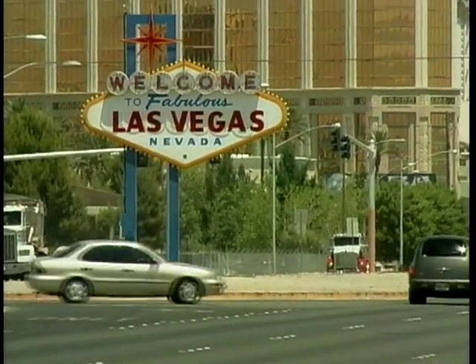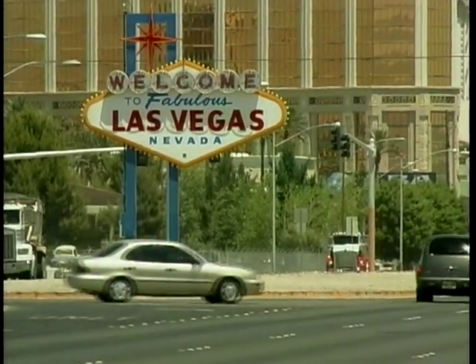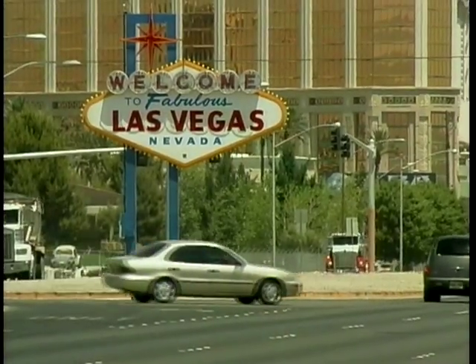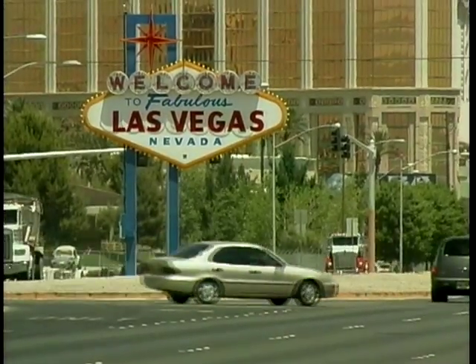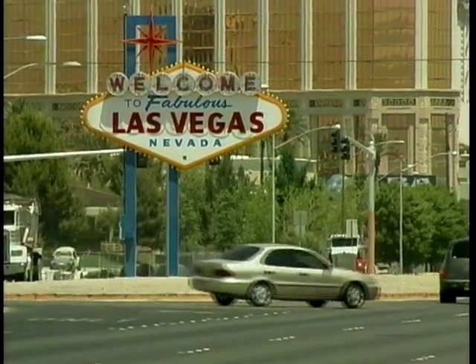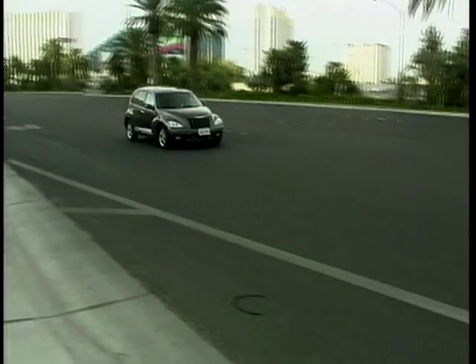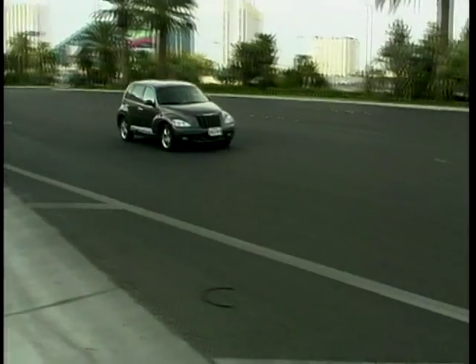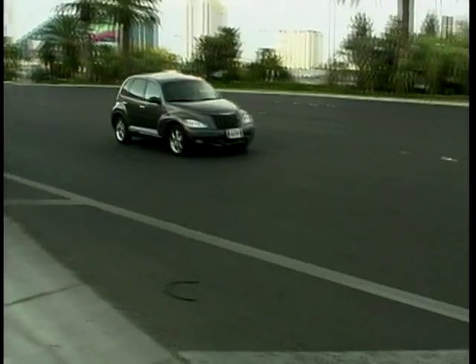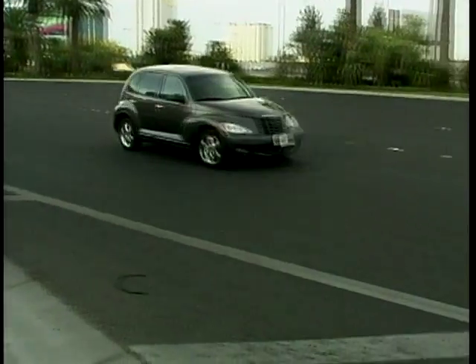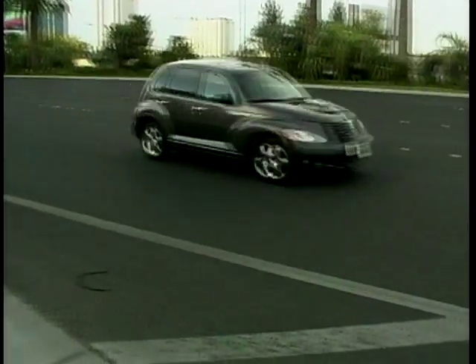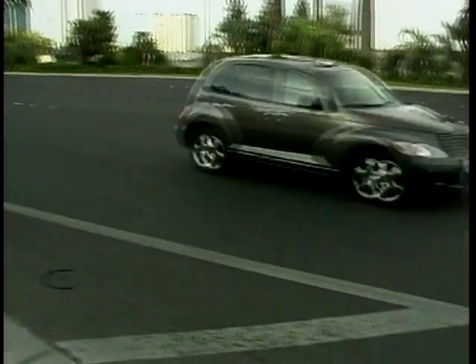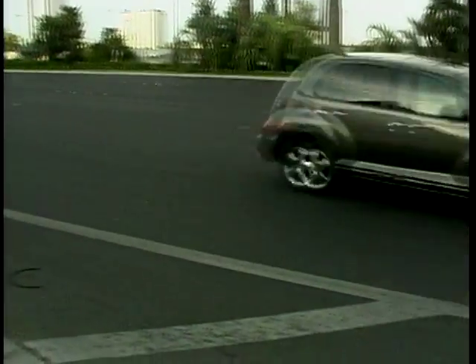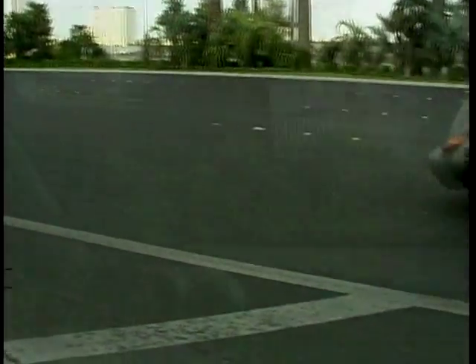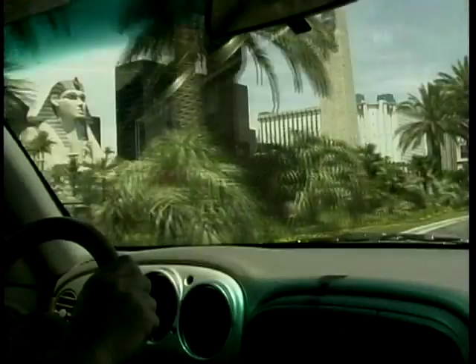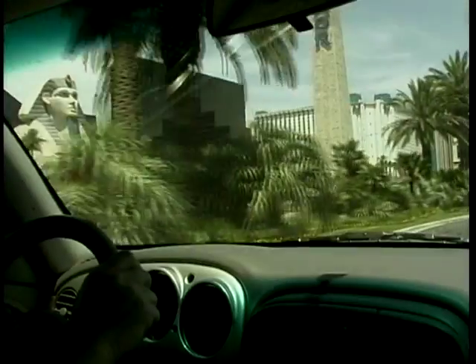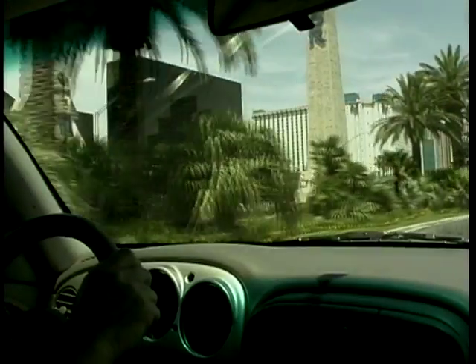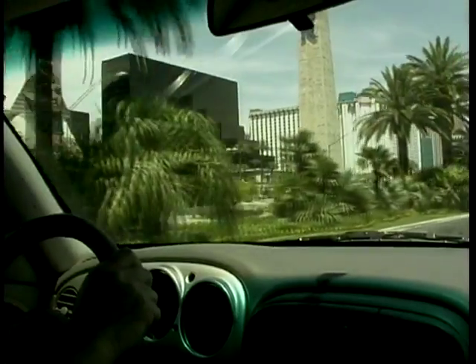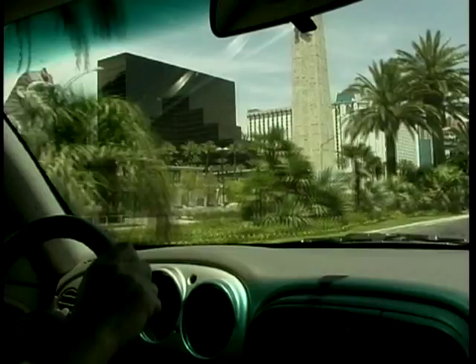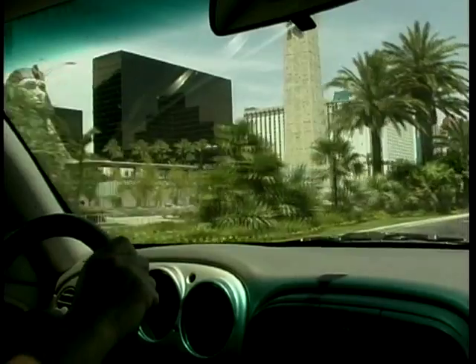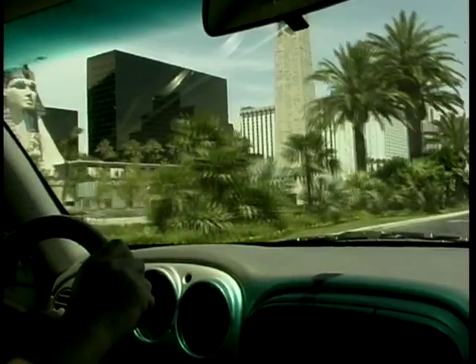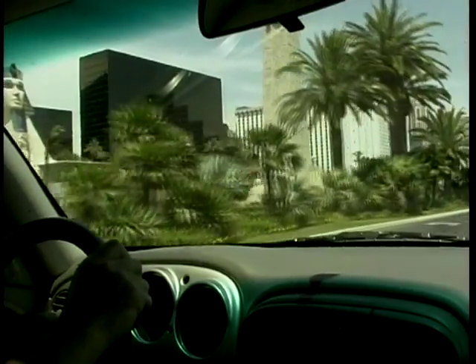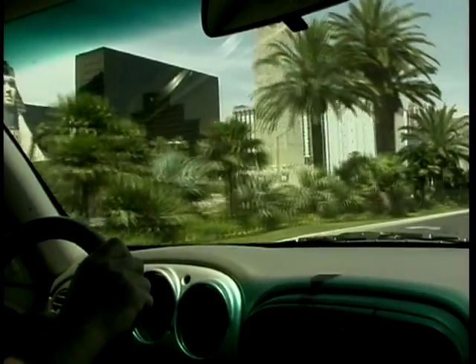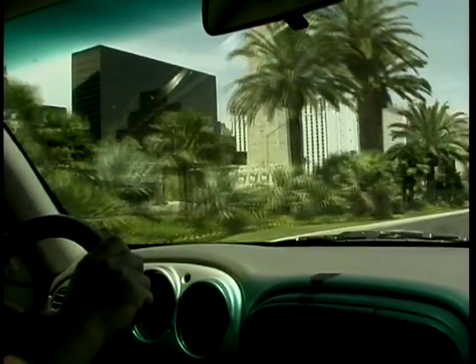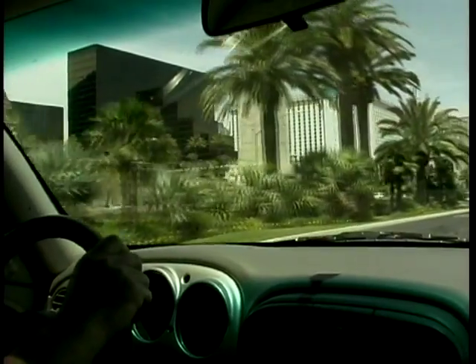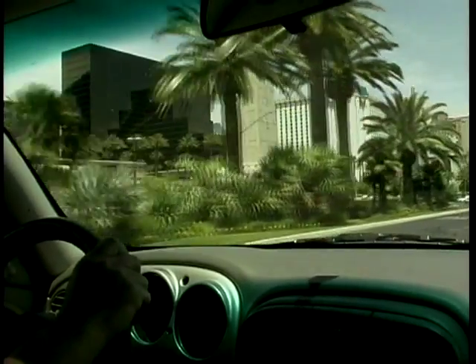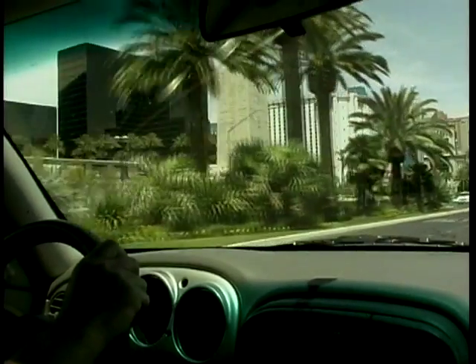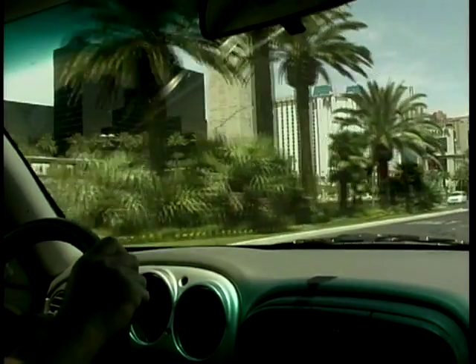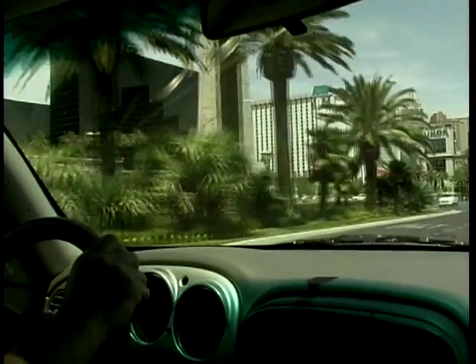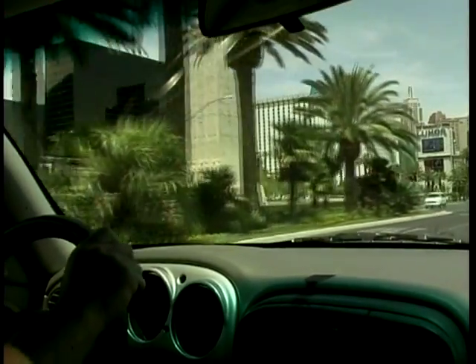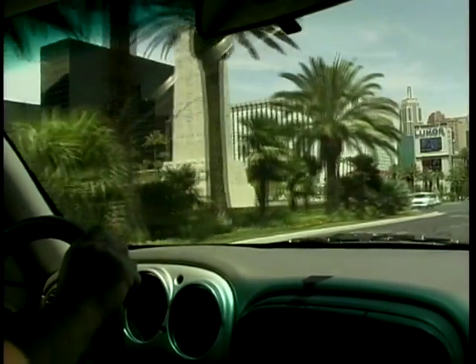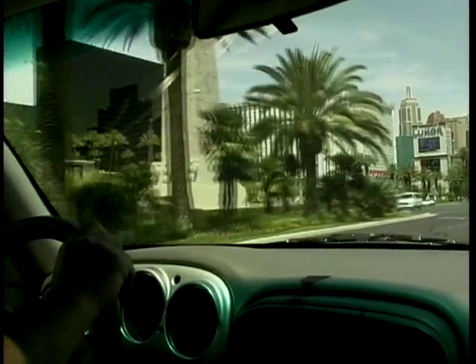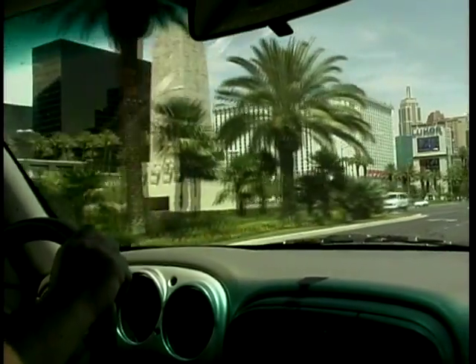After the break, we go to the gambling capital of the world, Las Vegas, for the first drive of the PT Cruiser.